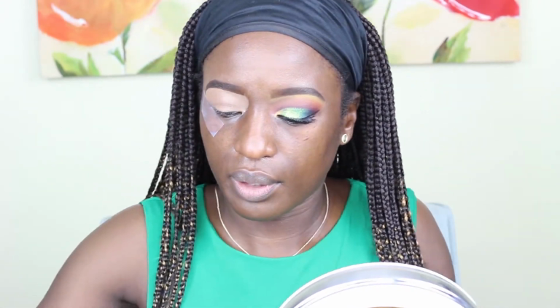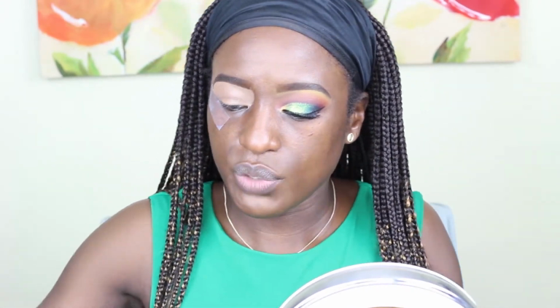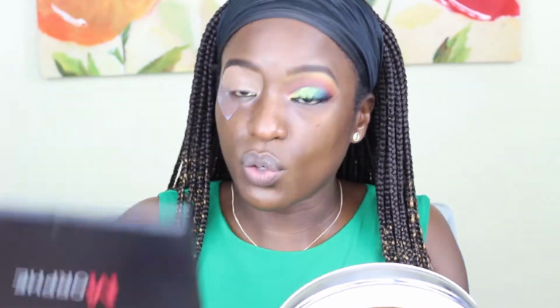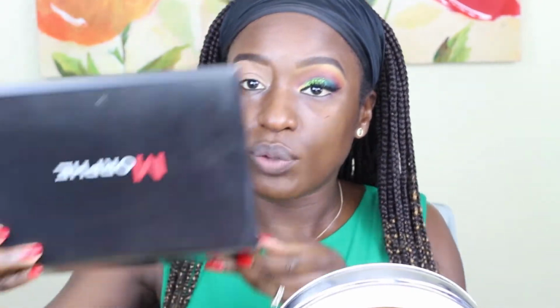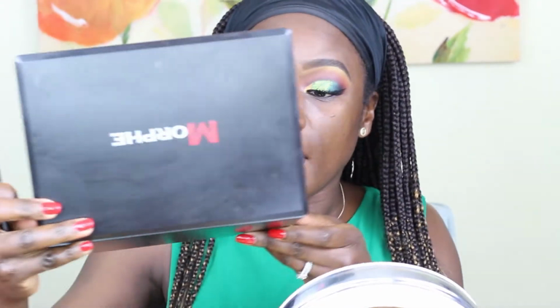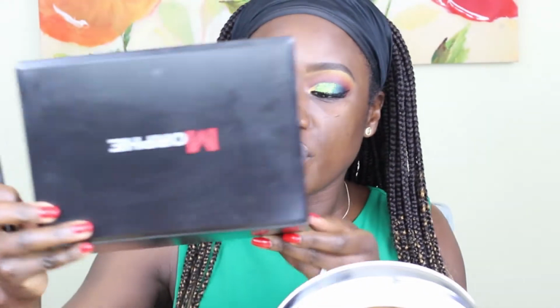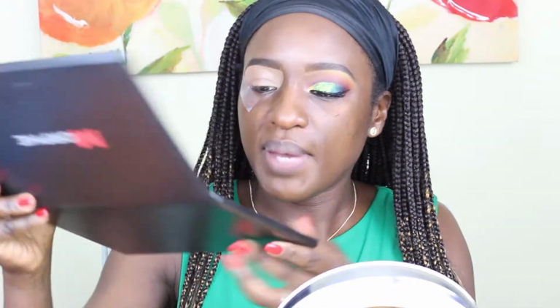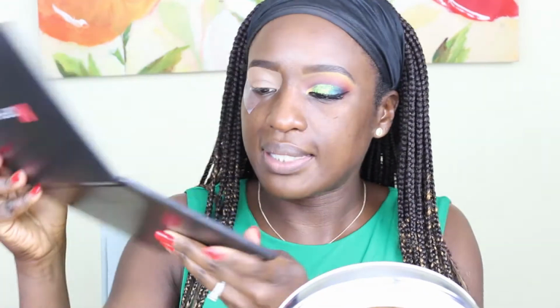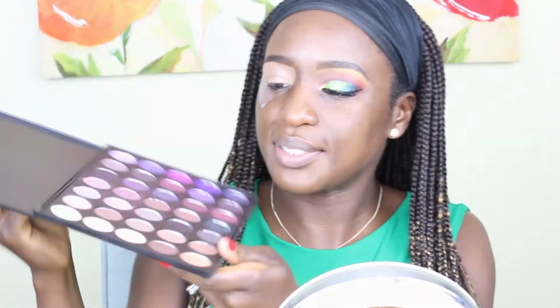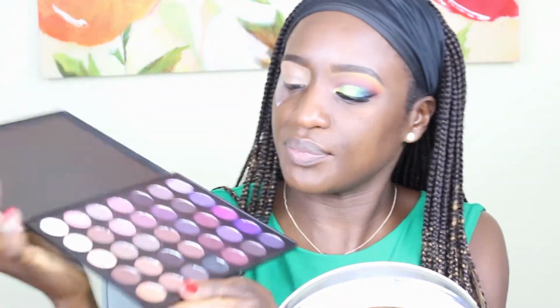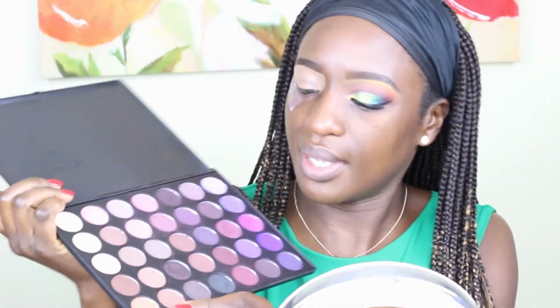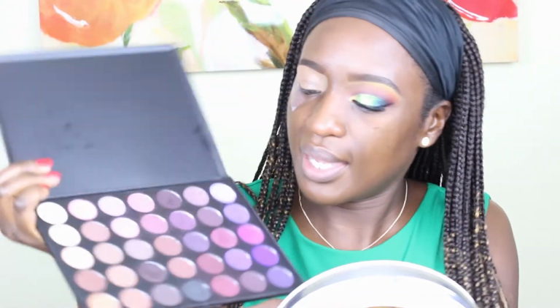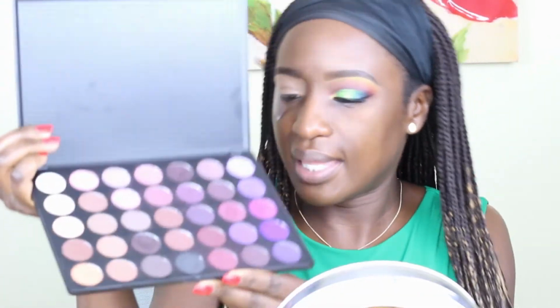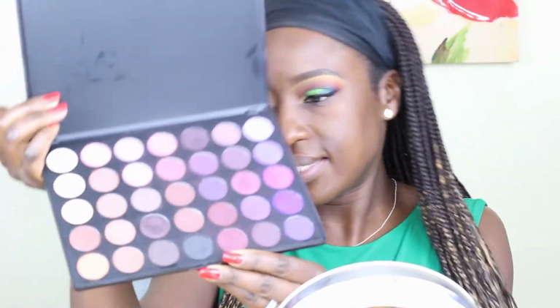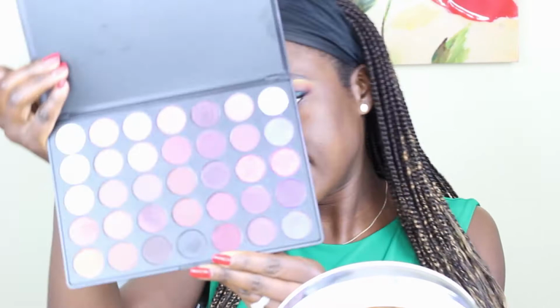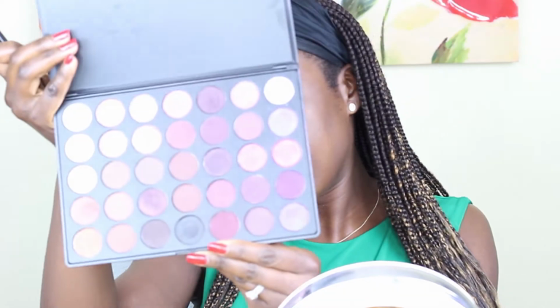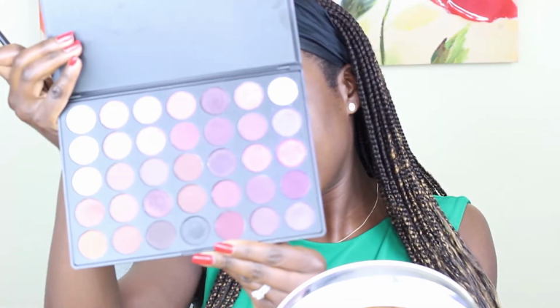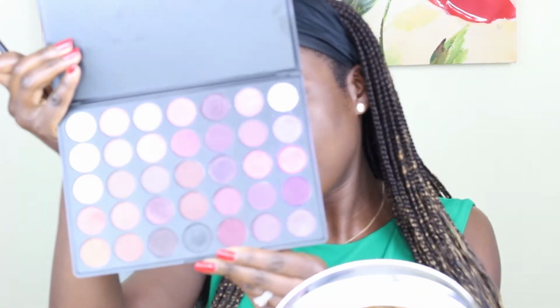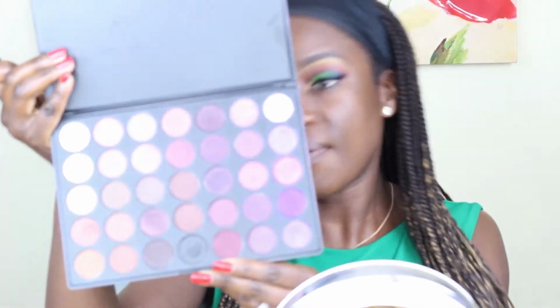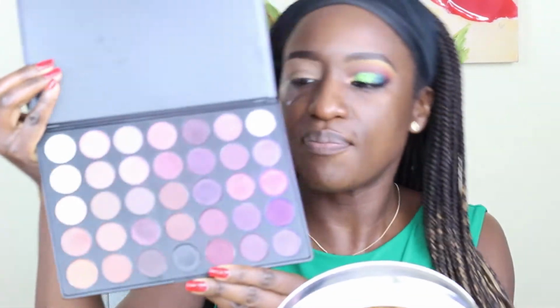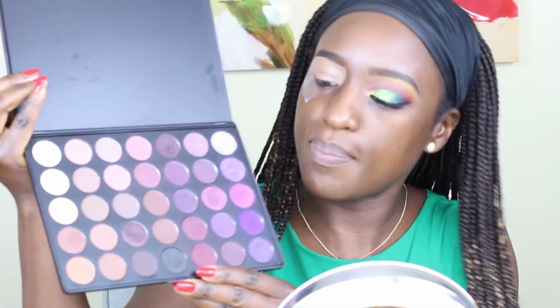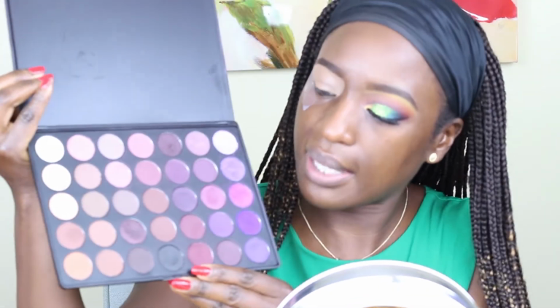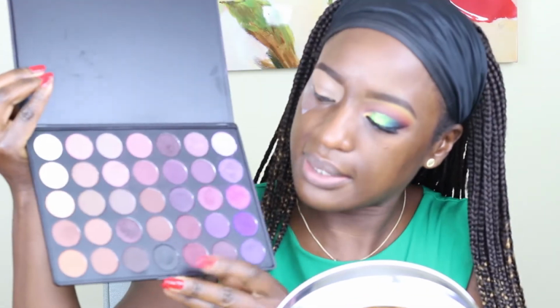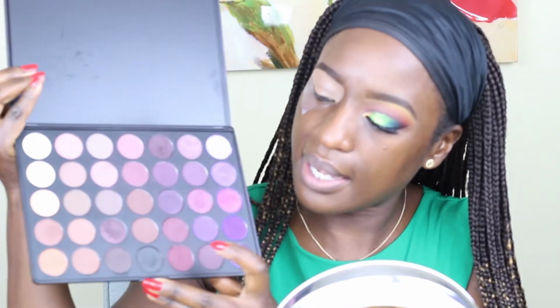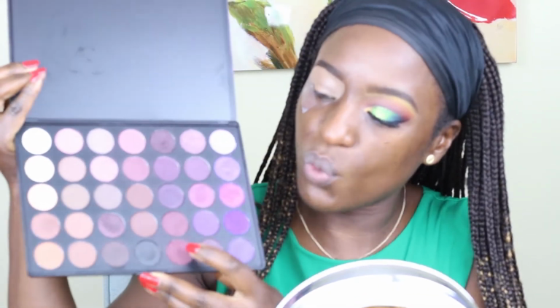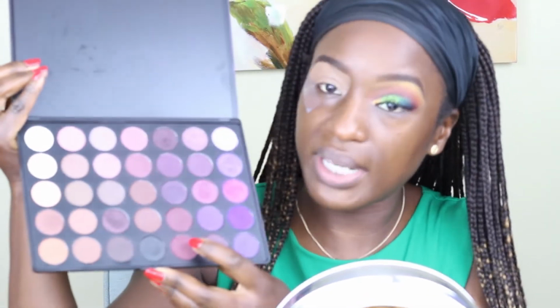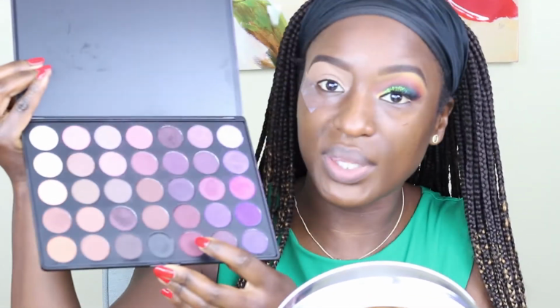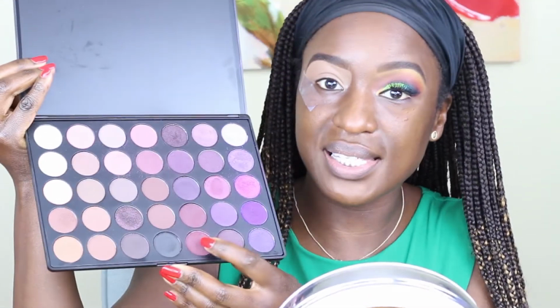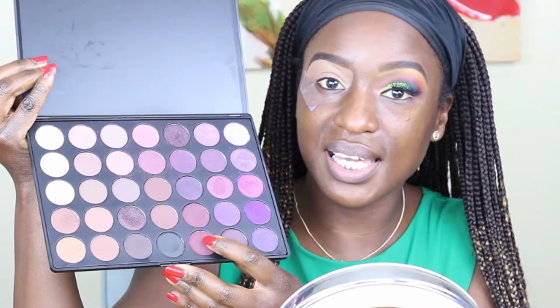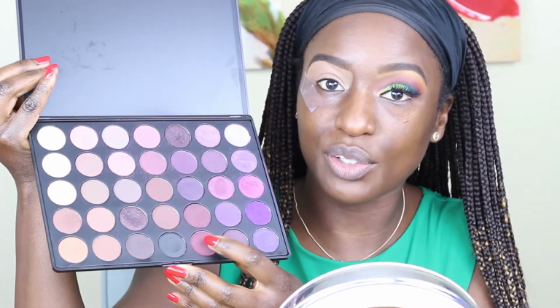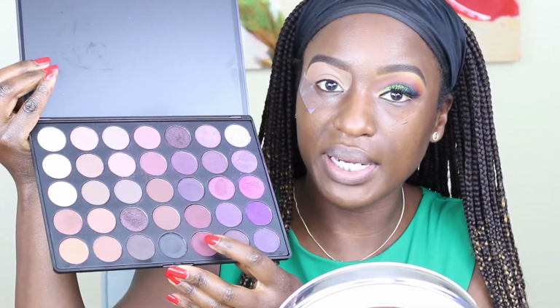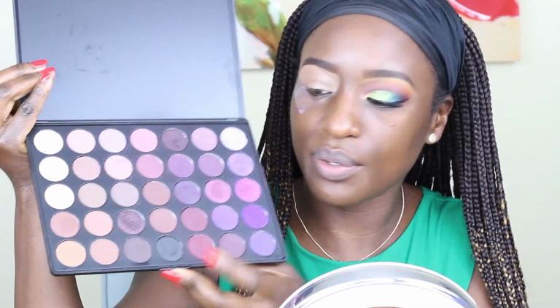So I go in with my Morphe palette — this is a 35P palette — and I am going in with this color right here.